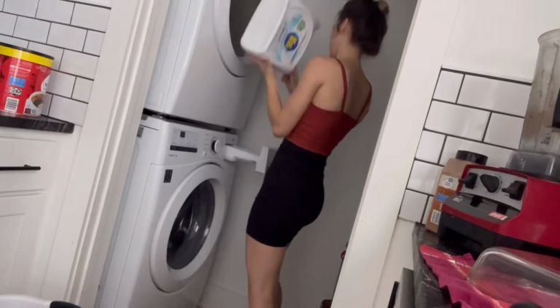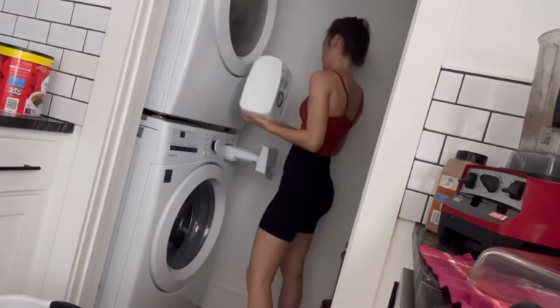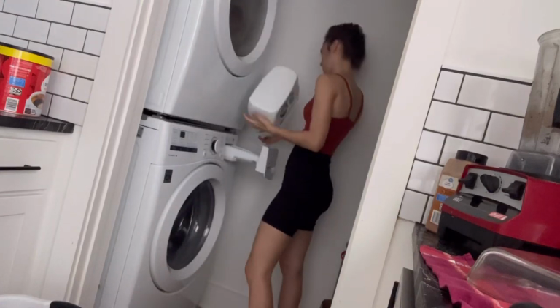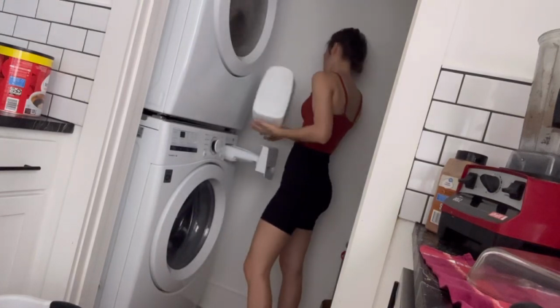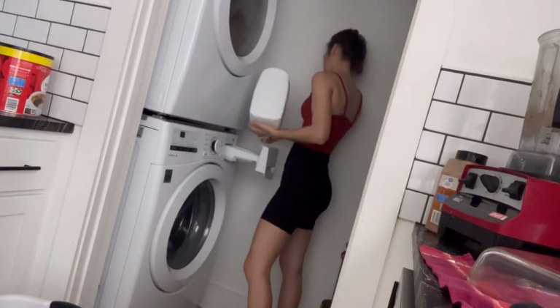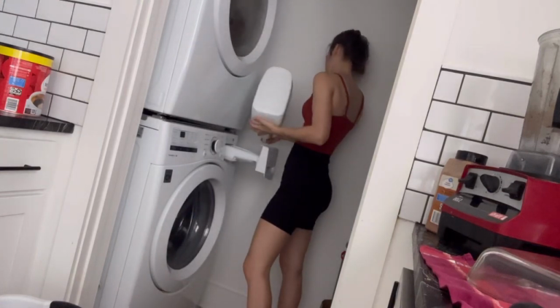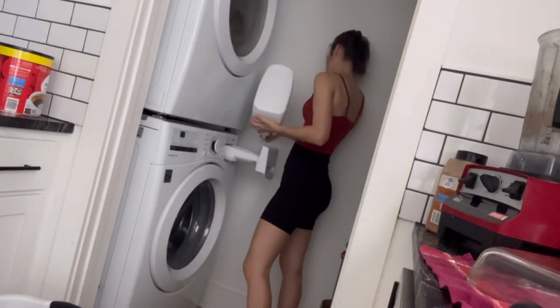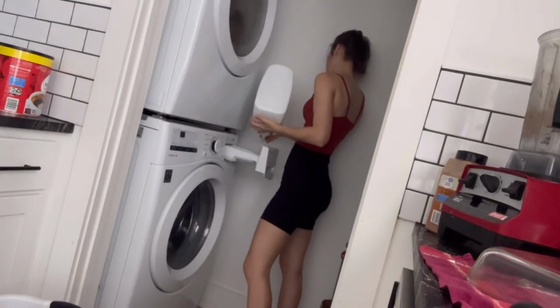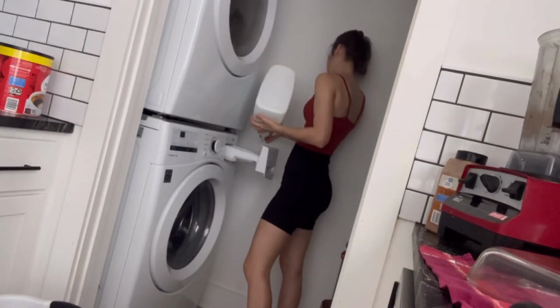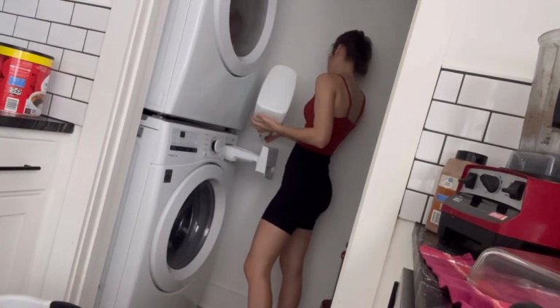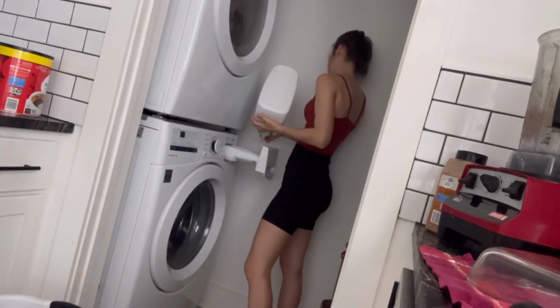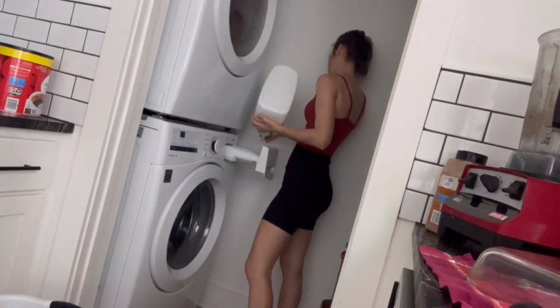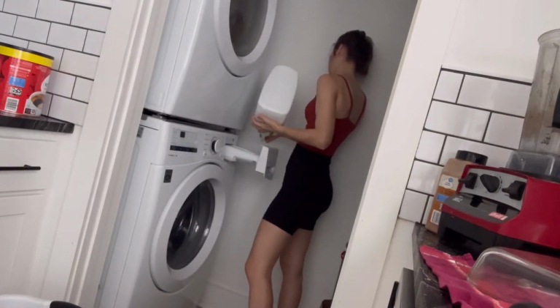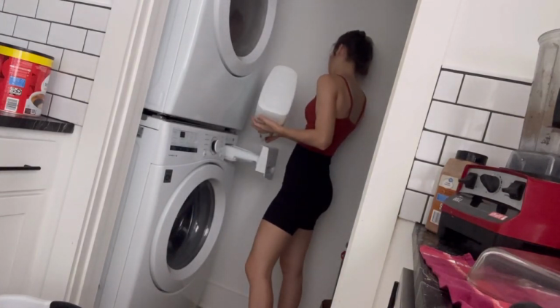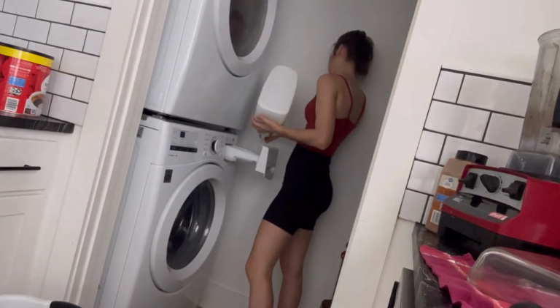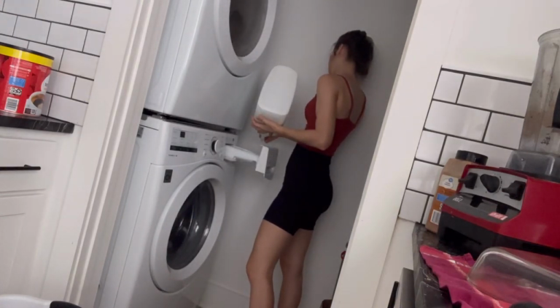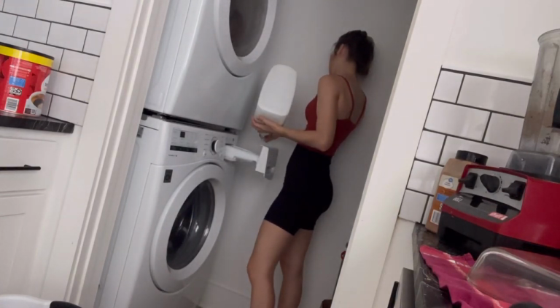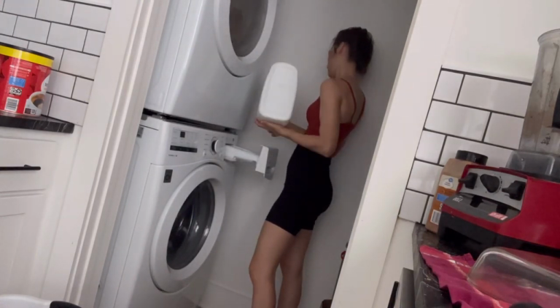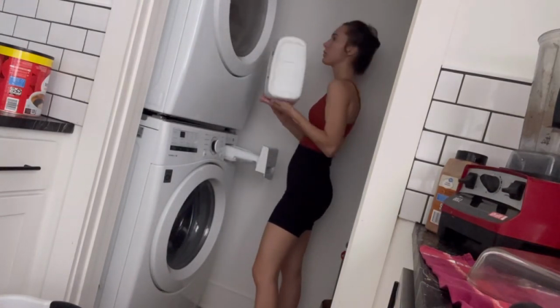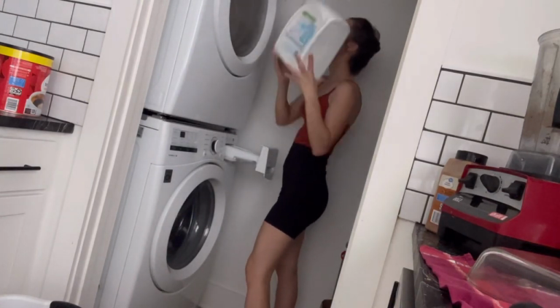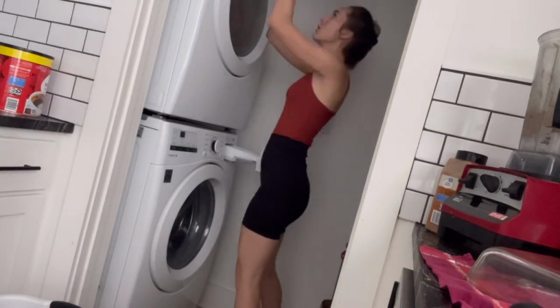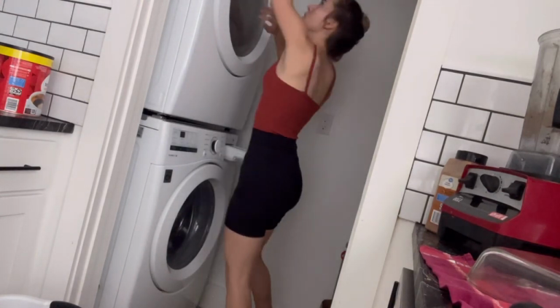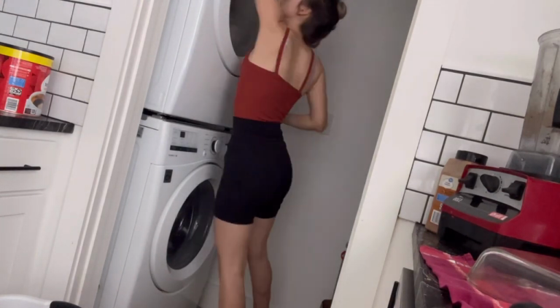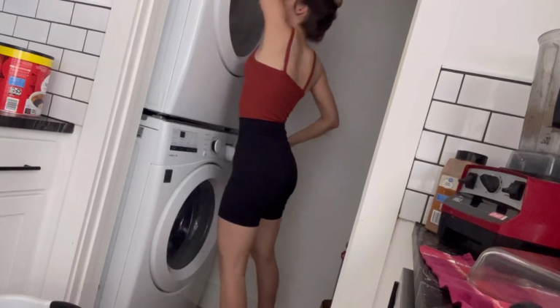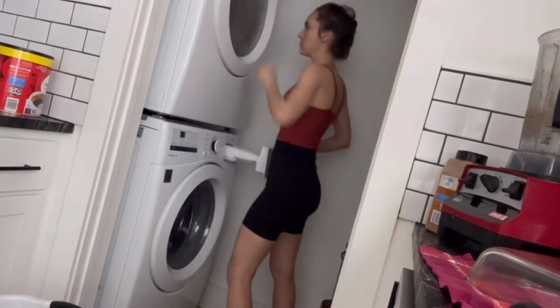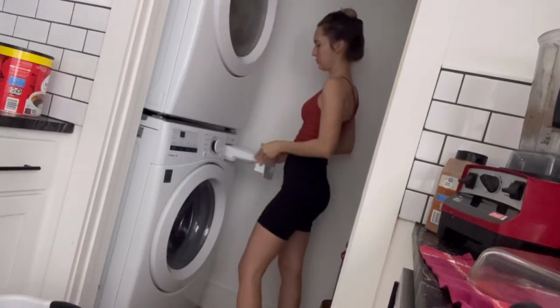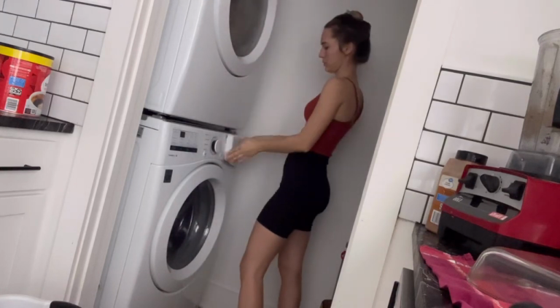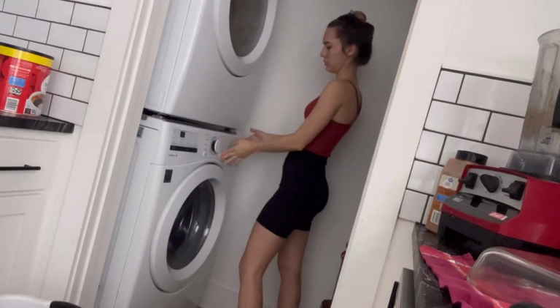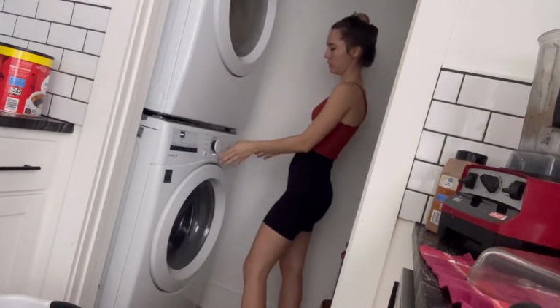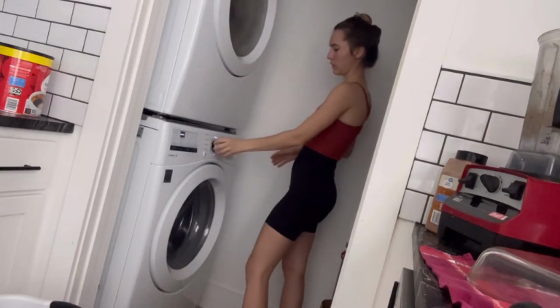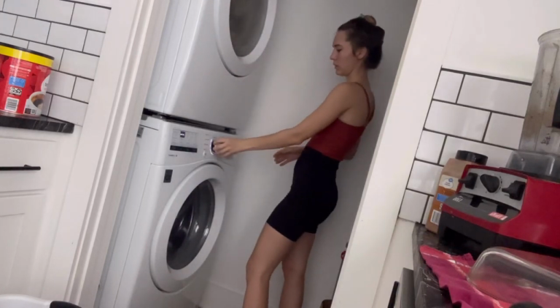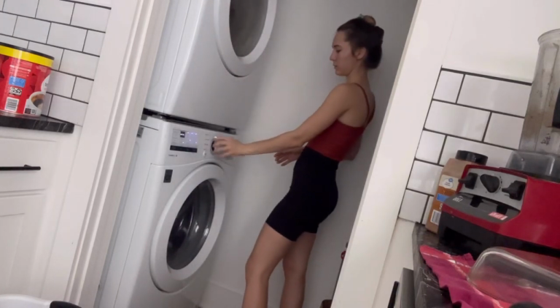I like to sprinkle in a little bit of baking soda as a deodorizer, and then I just use a free and clear laundry detergent.